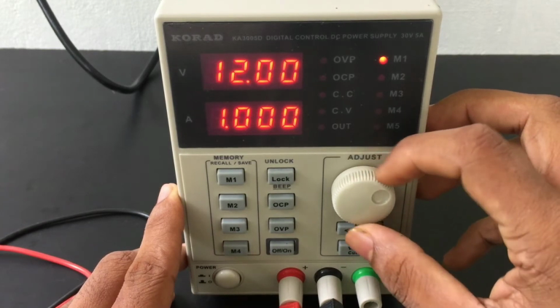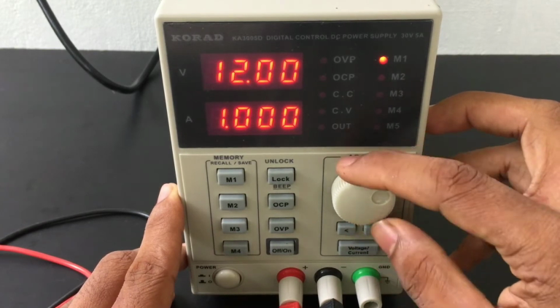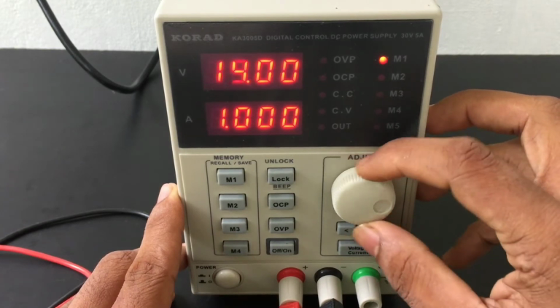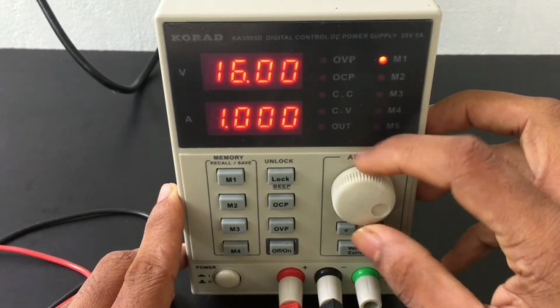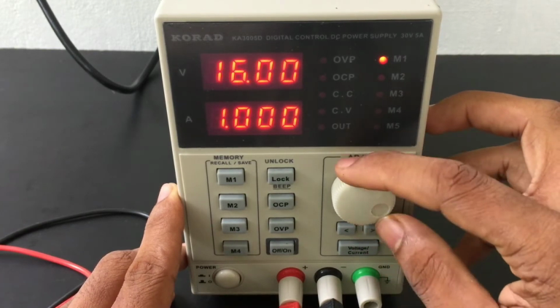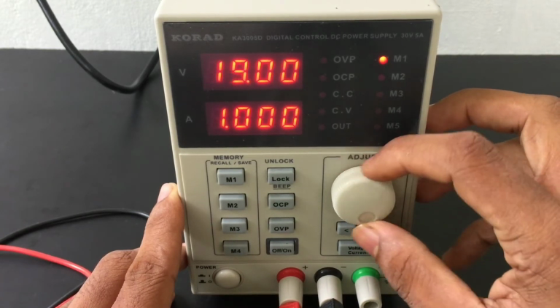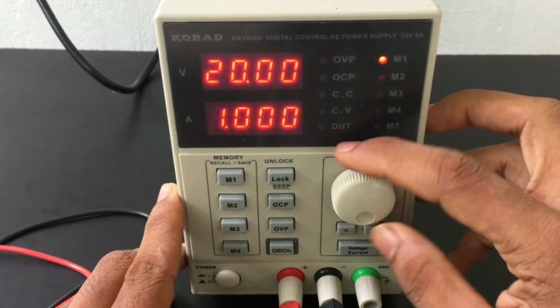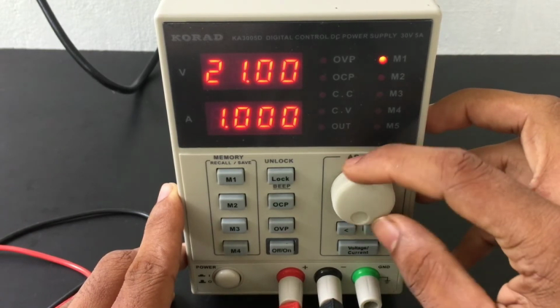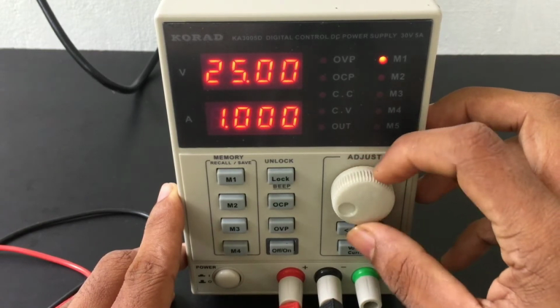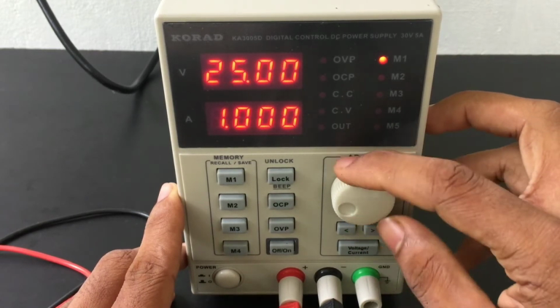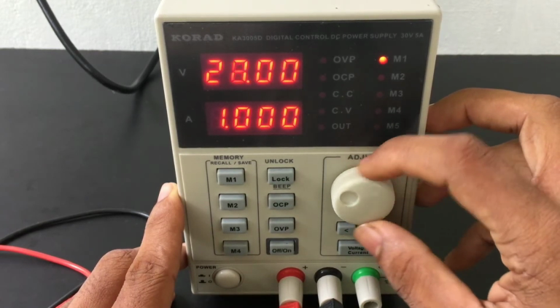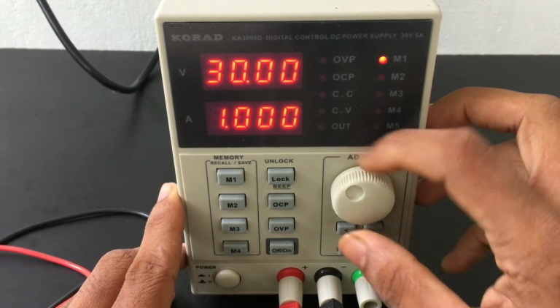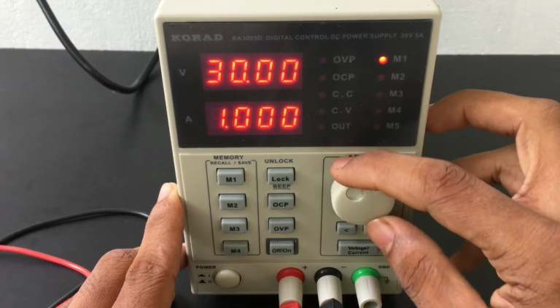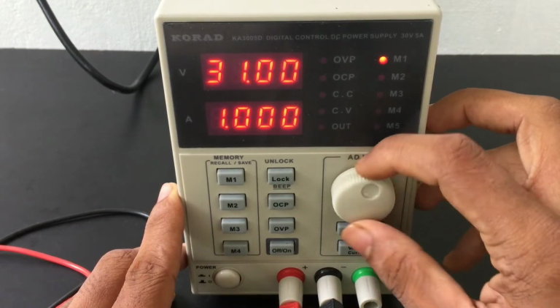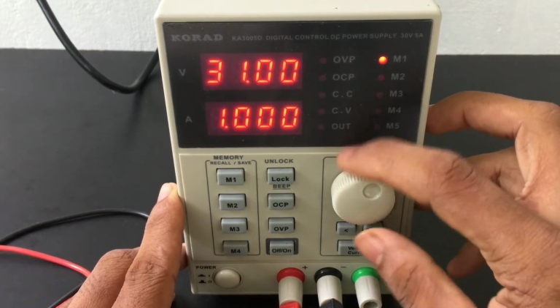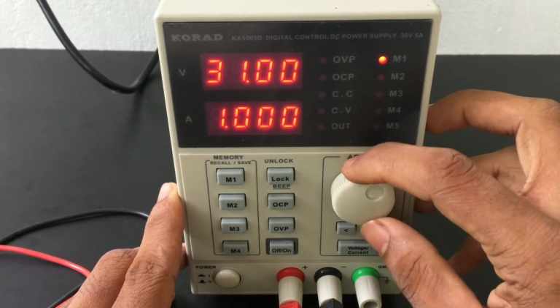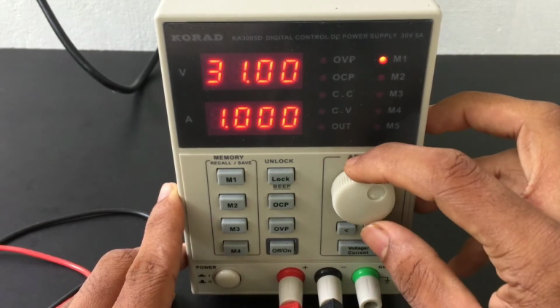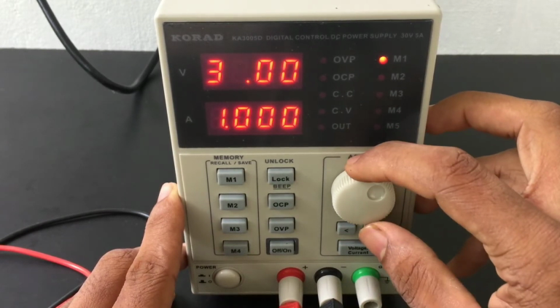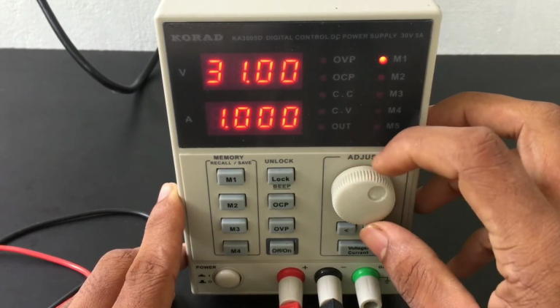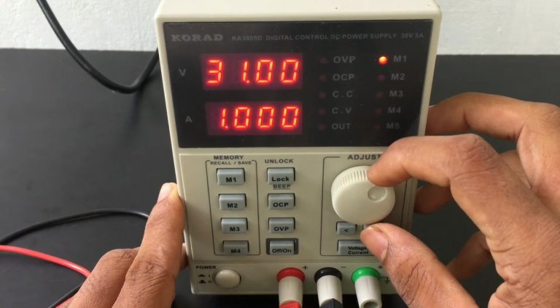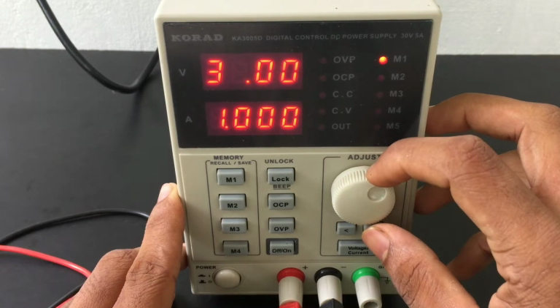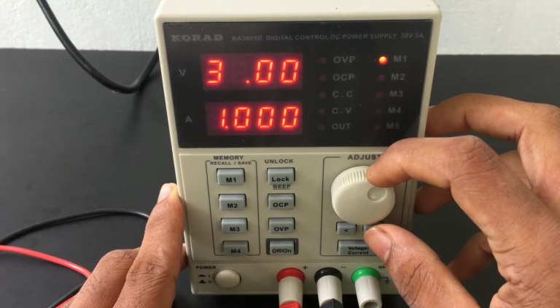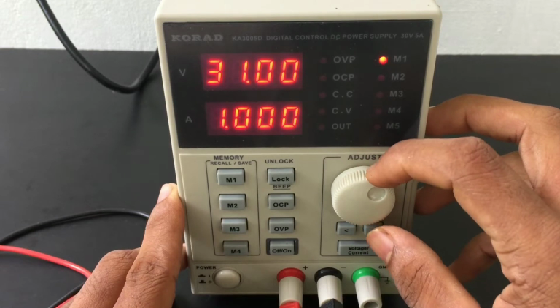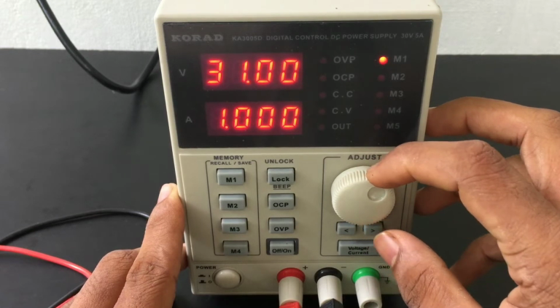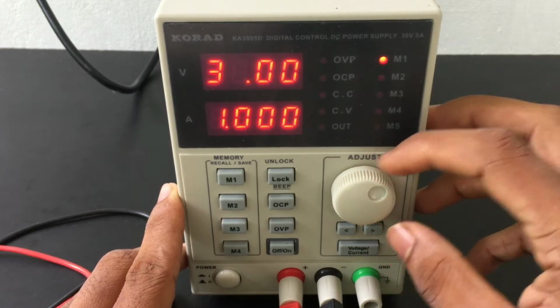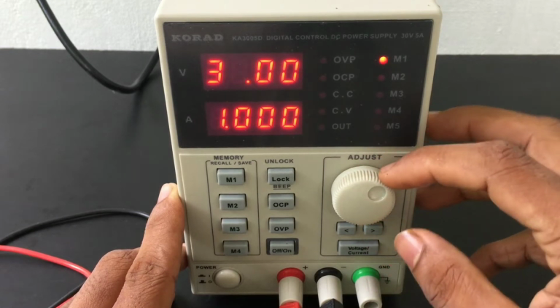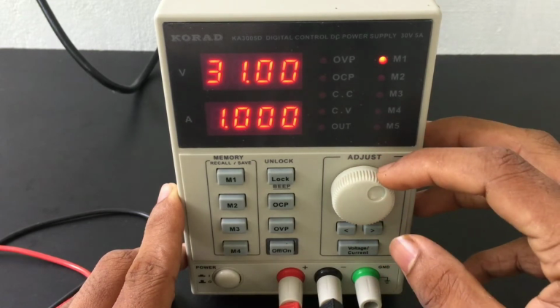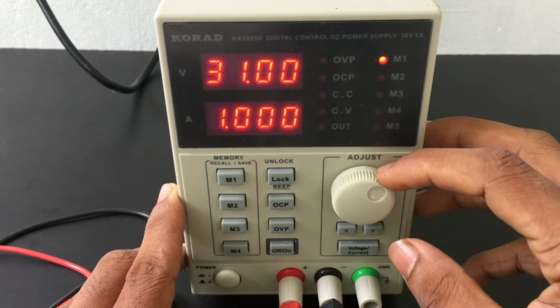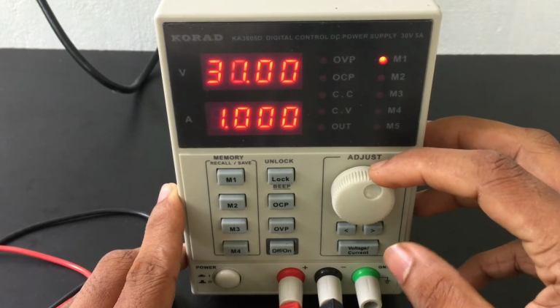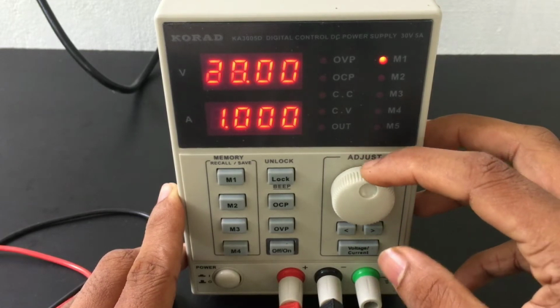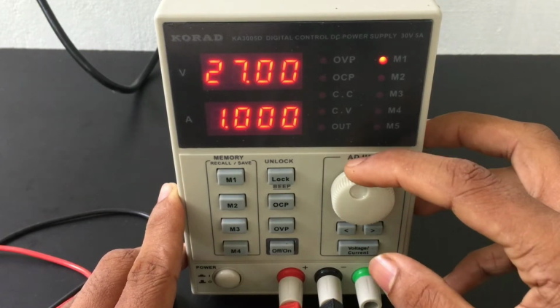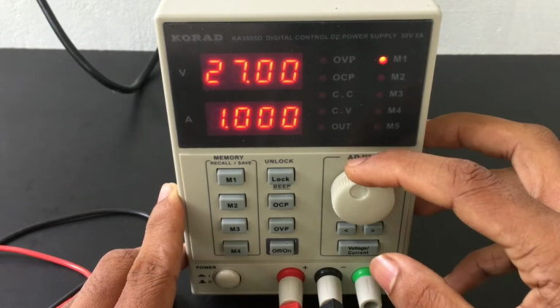The maximum voltage is 36 volts. You can adjust within that range.